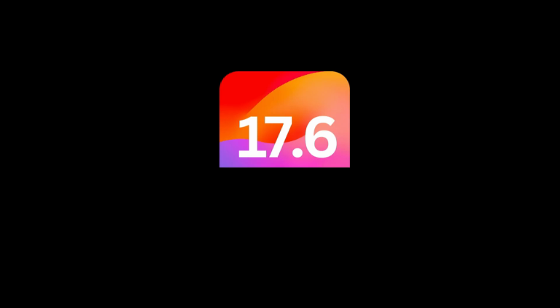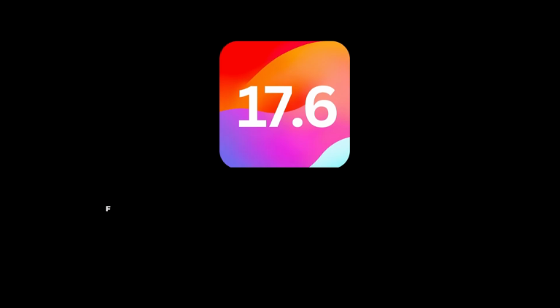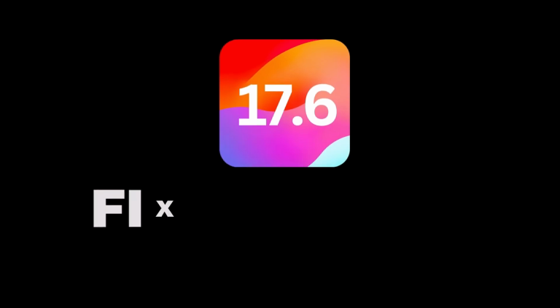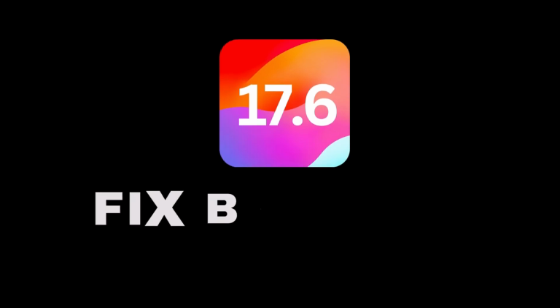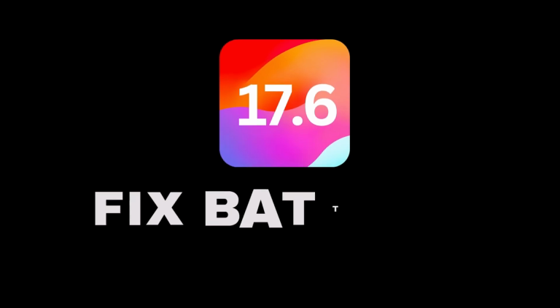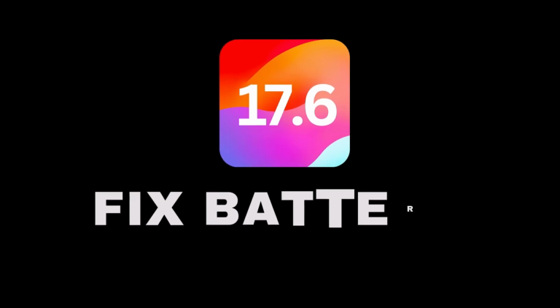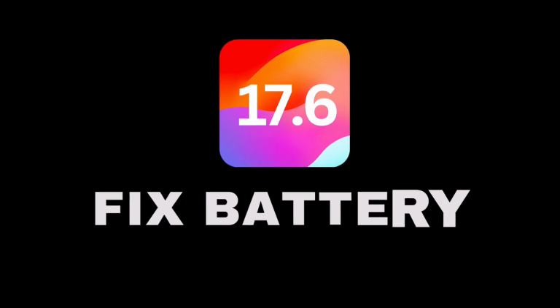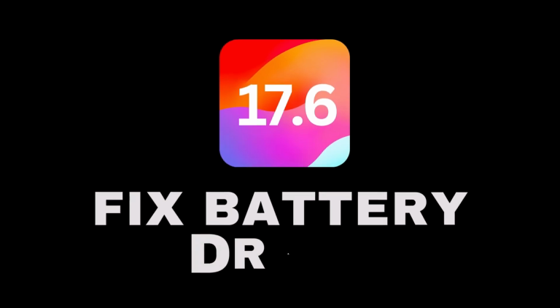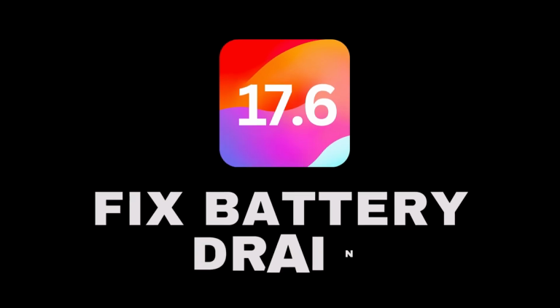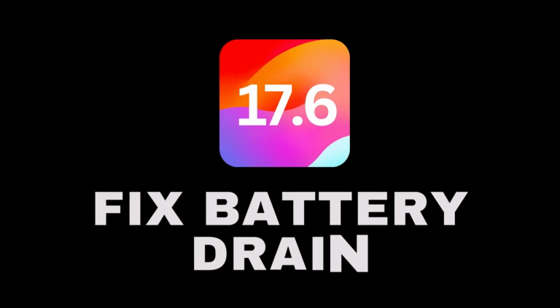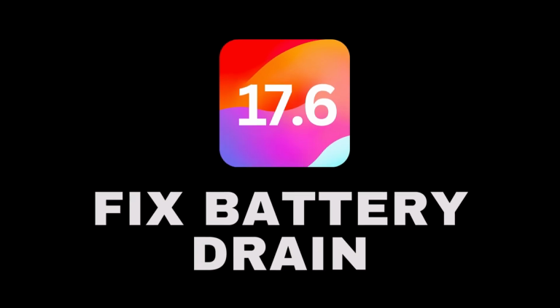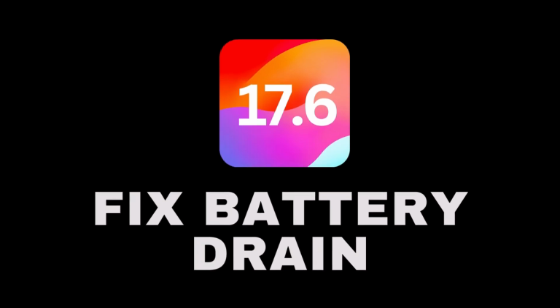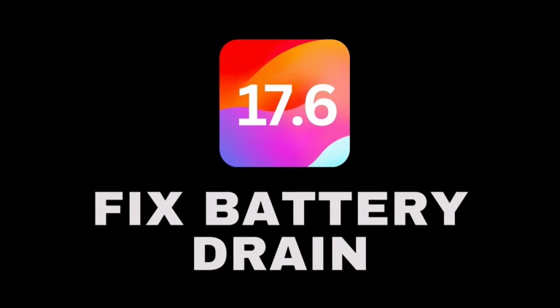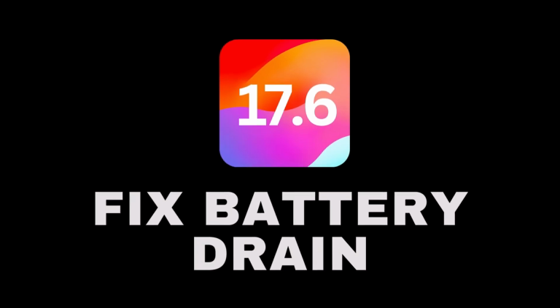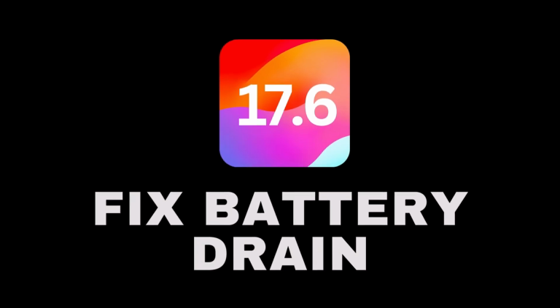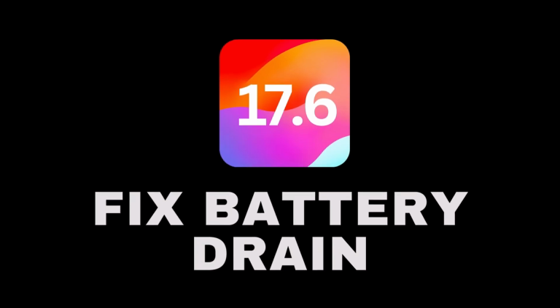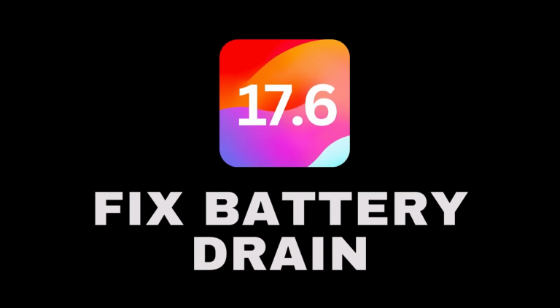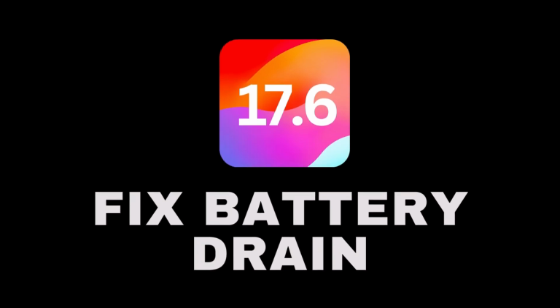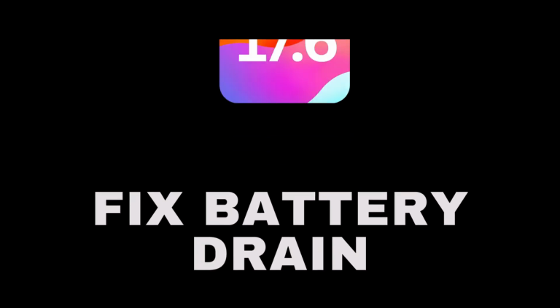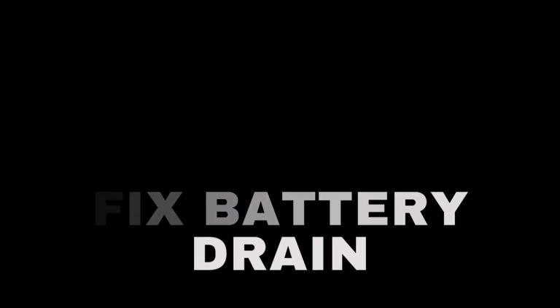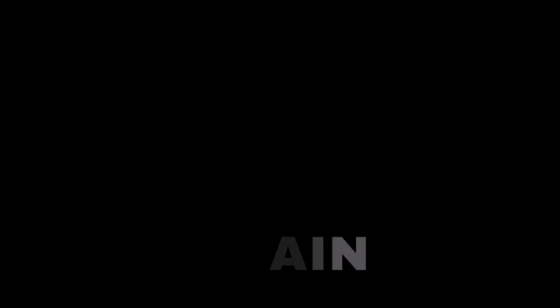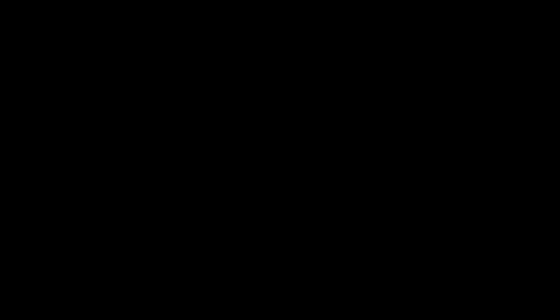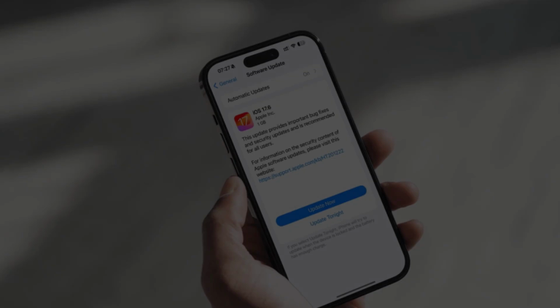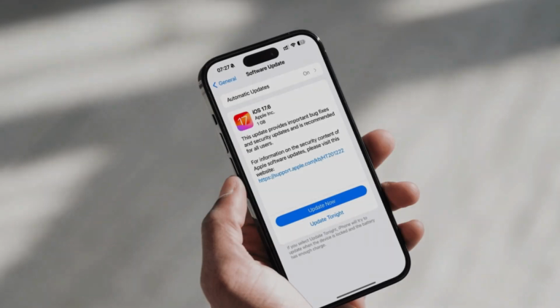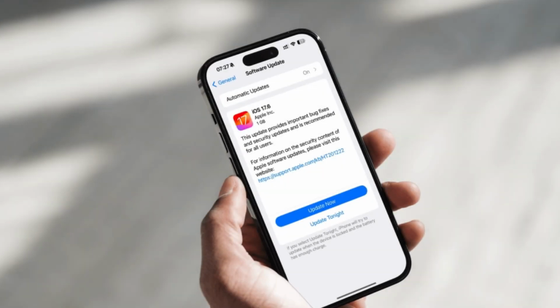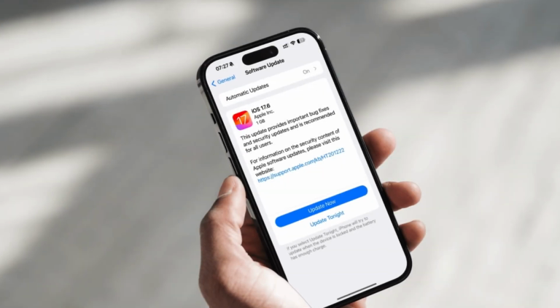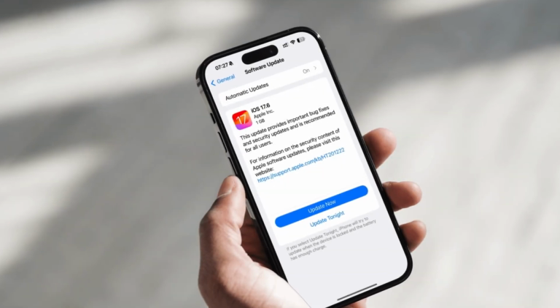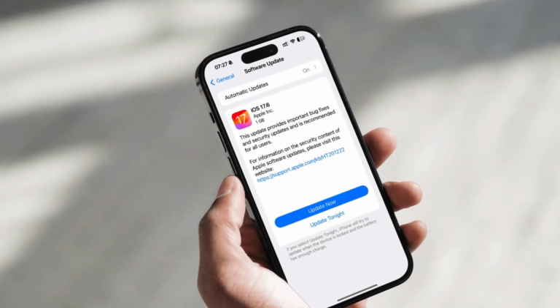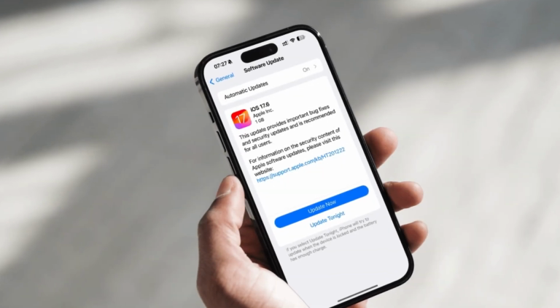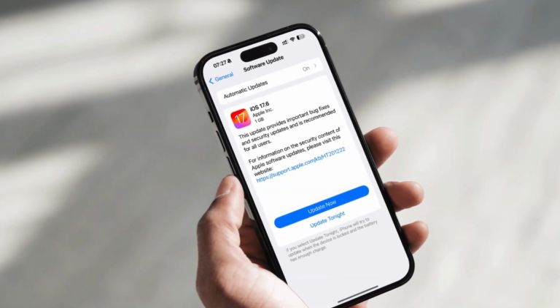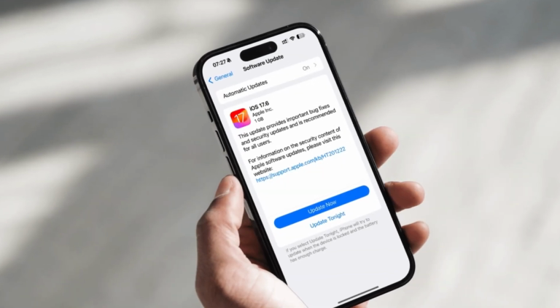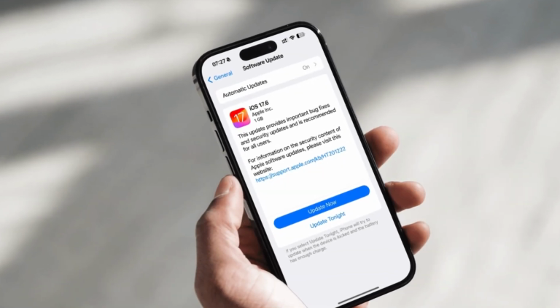iOS 17.6 is finally out, and like every update it has a battery drain problem. Let's see how we can solve it using some tips.